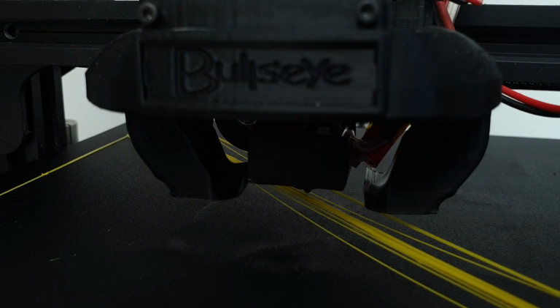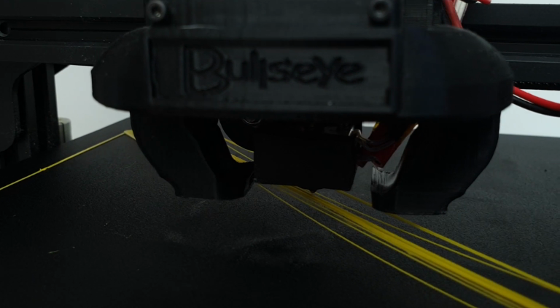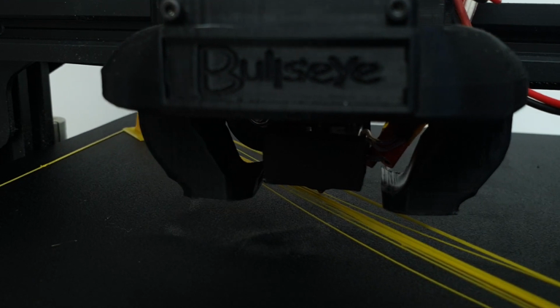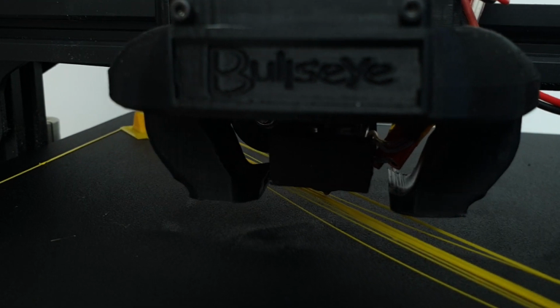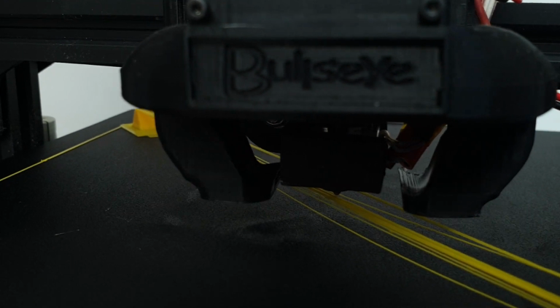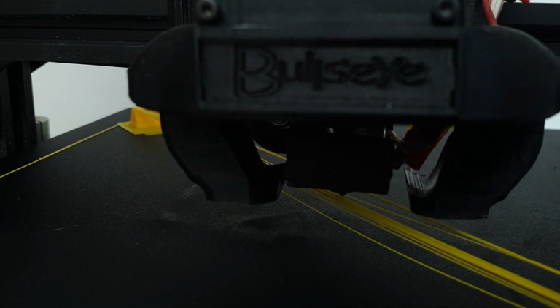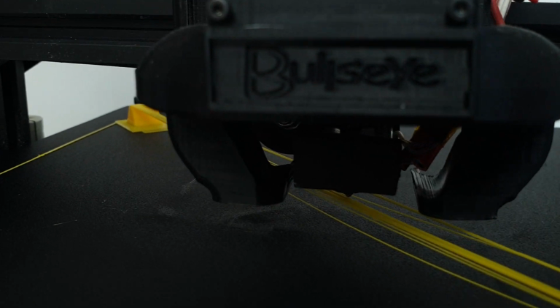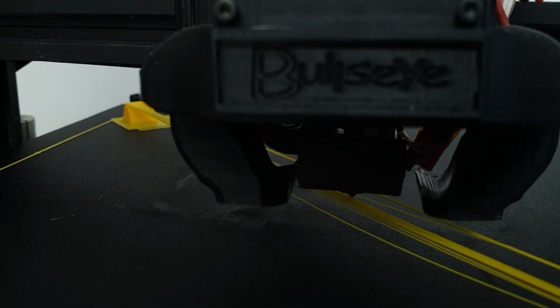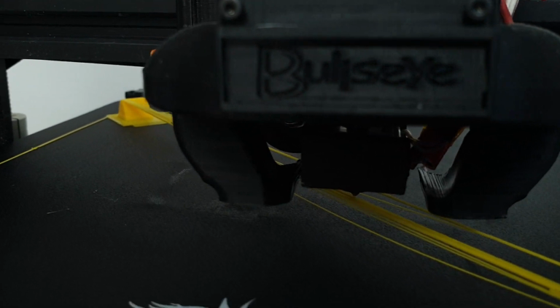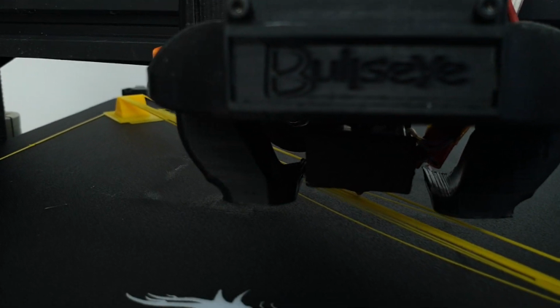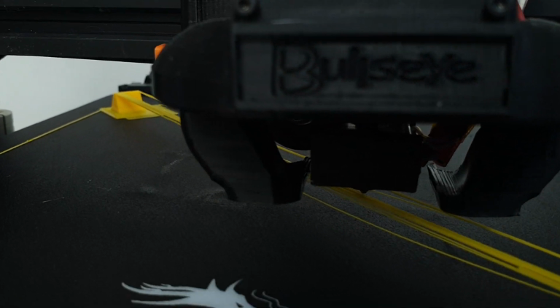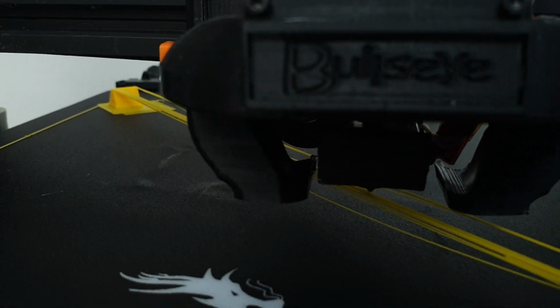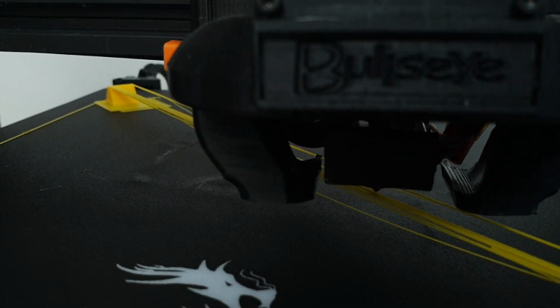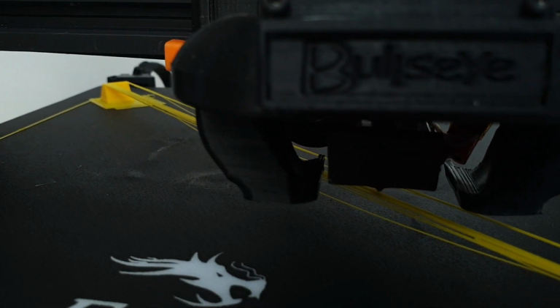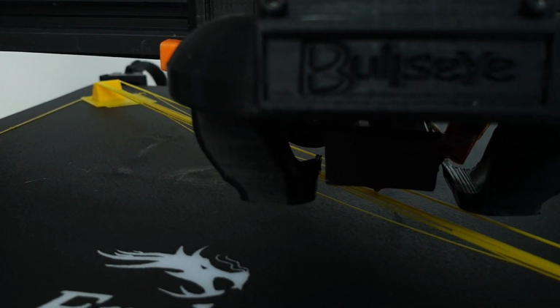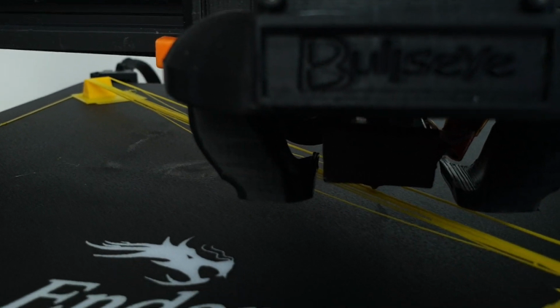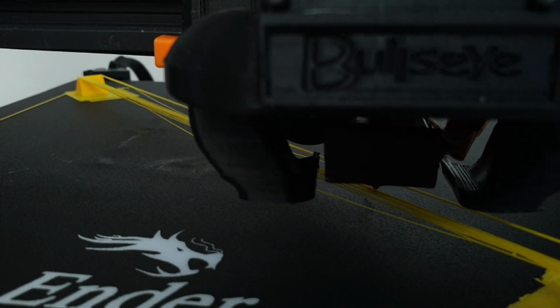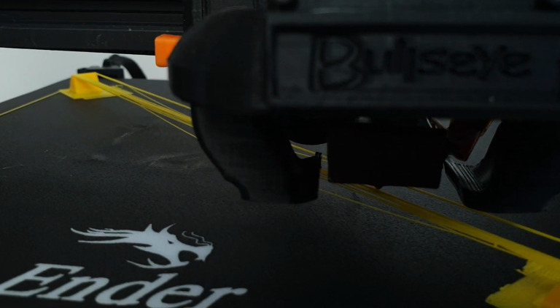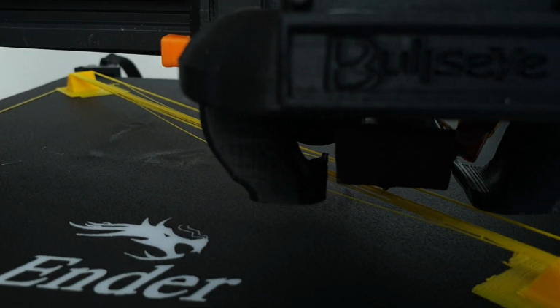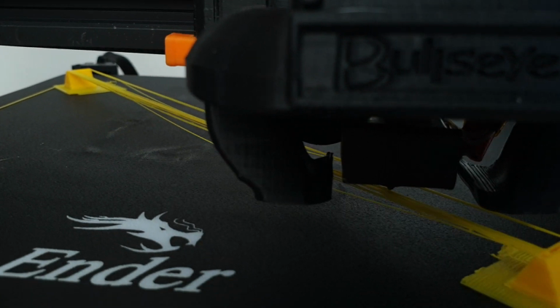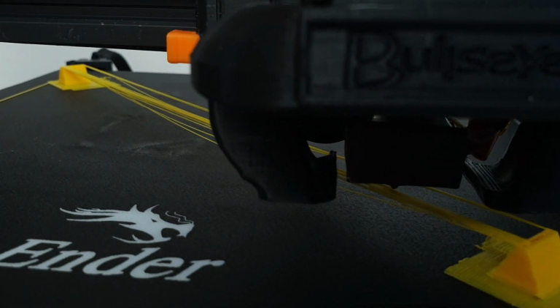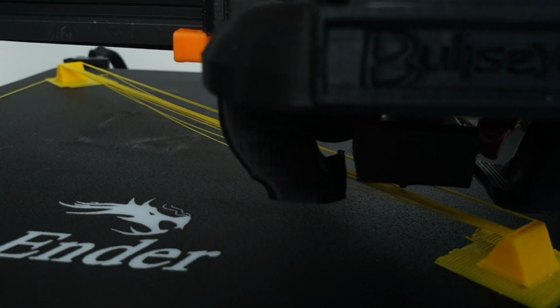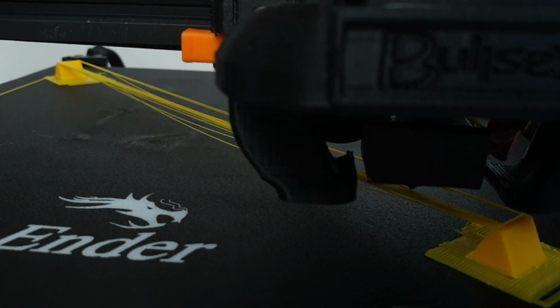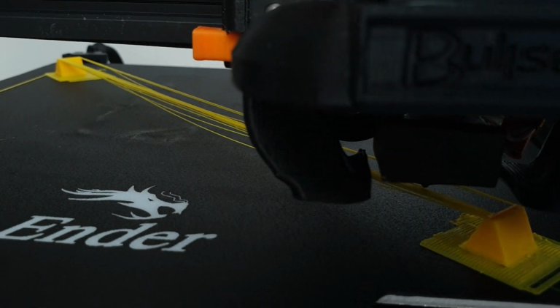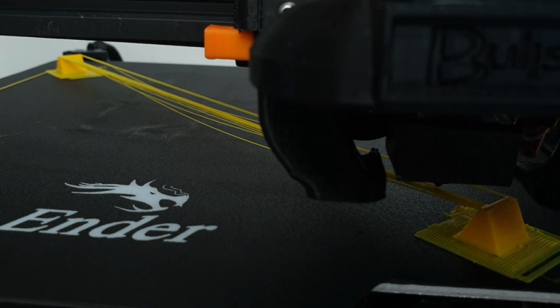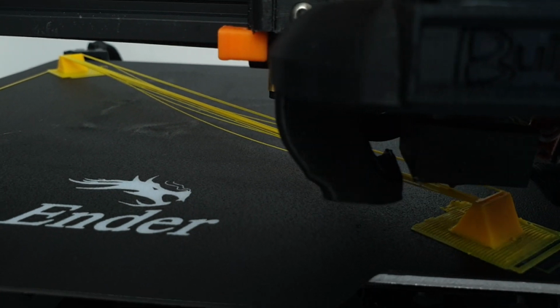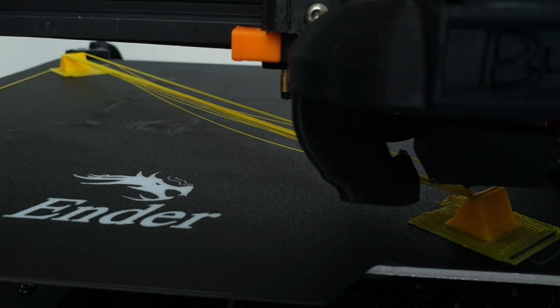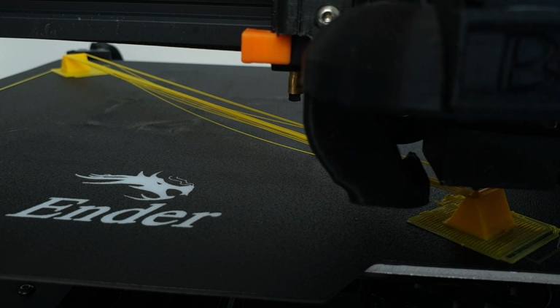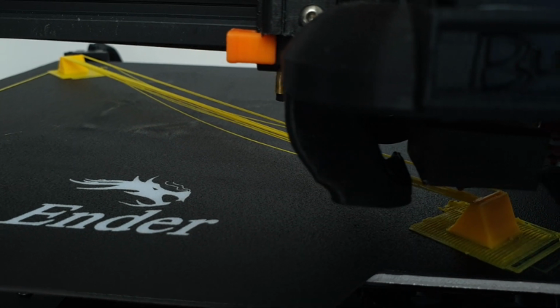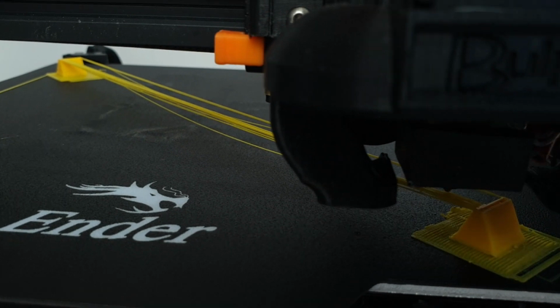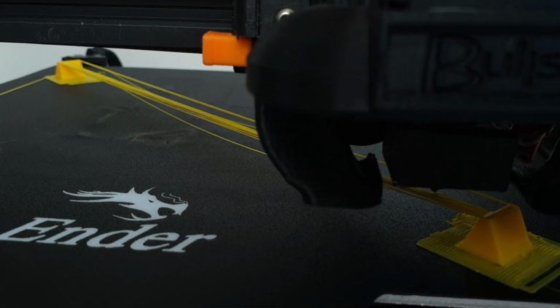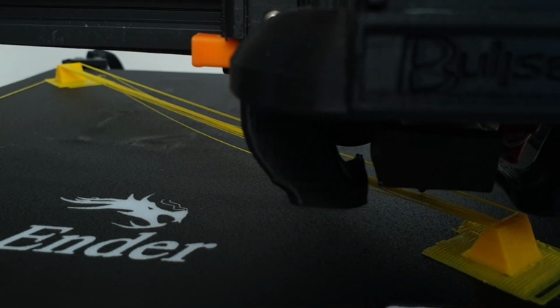The bullseyes failed that test, but the blockhead managed to pull it off.